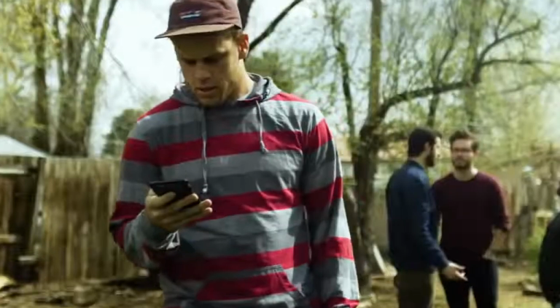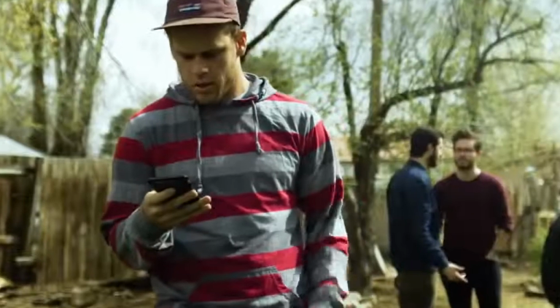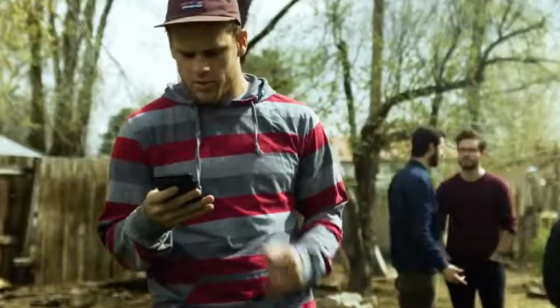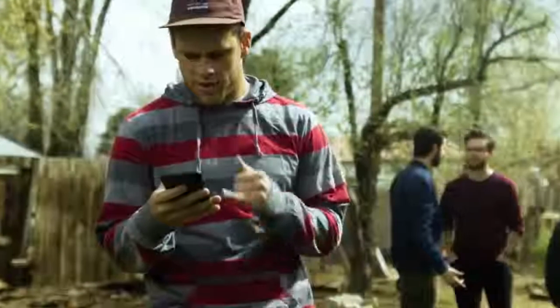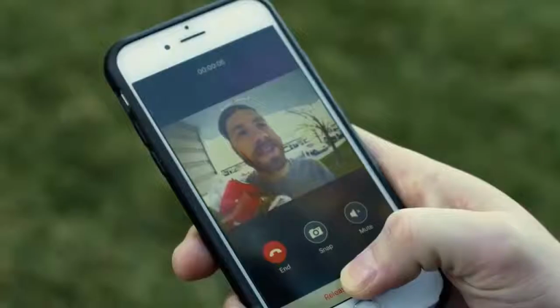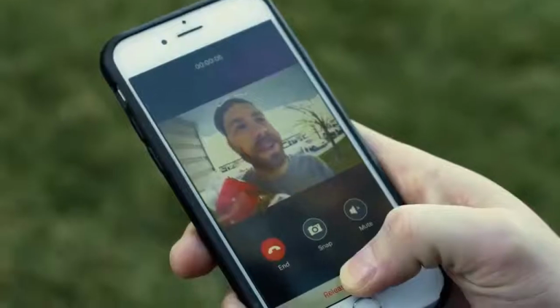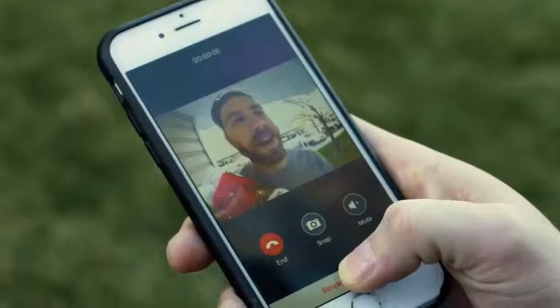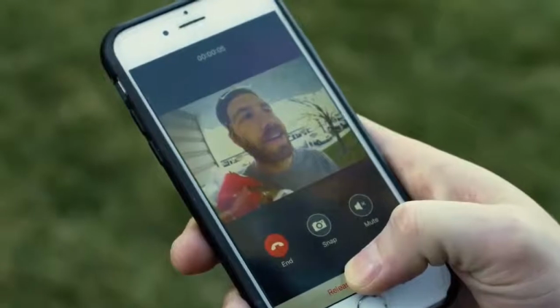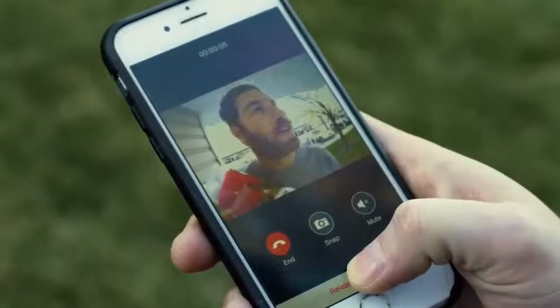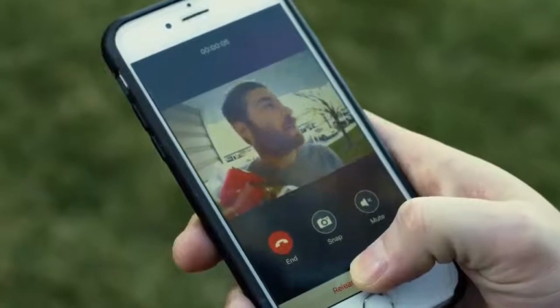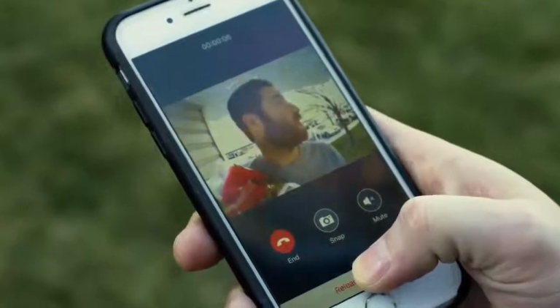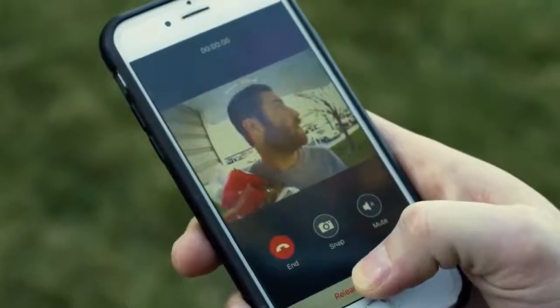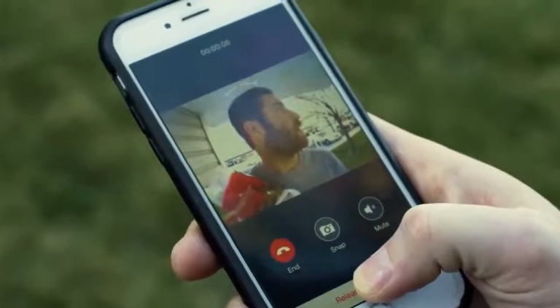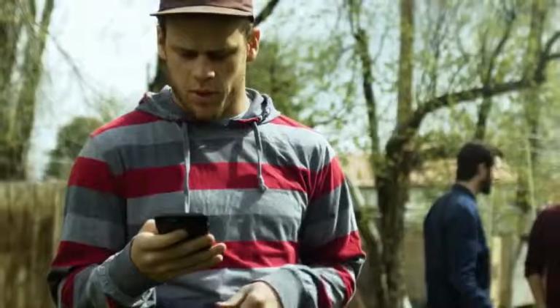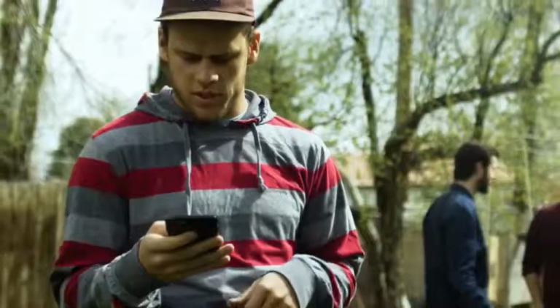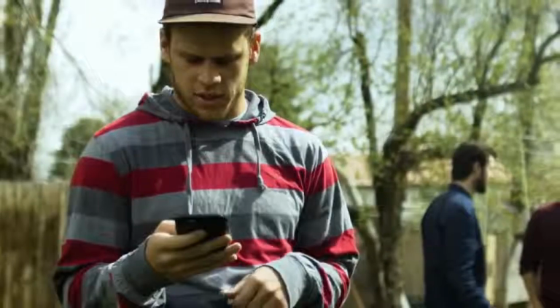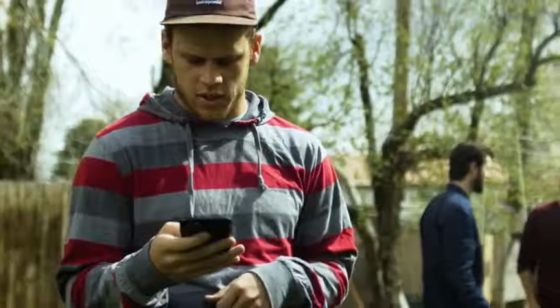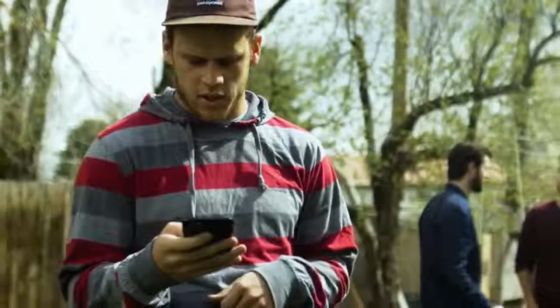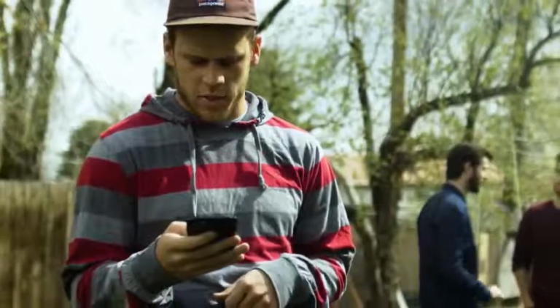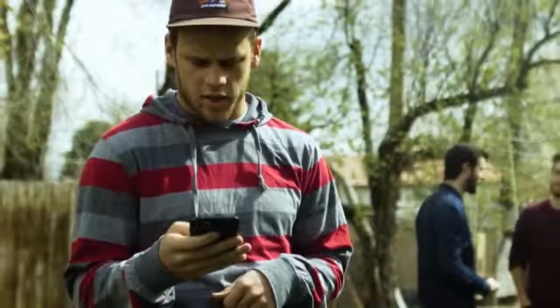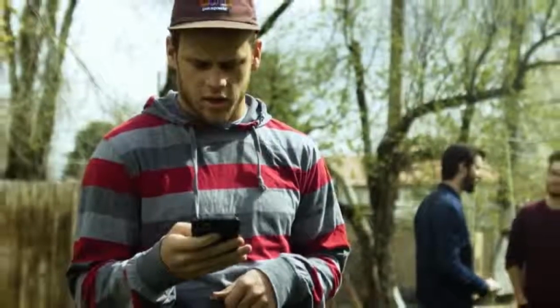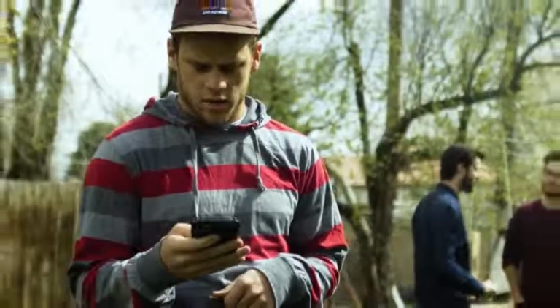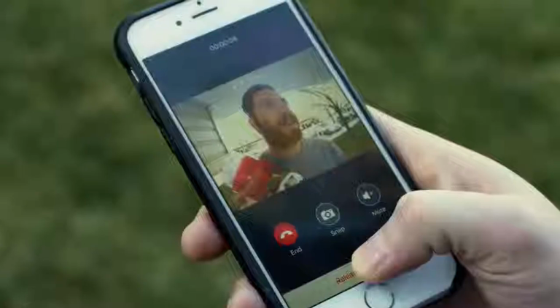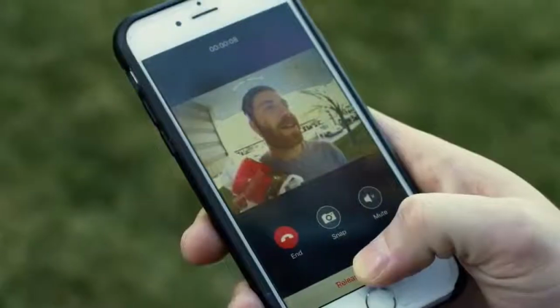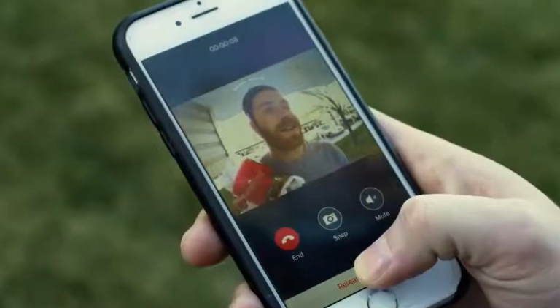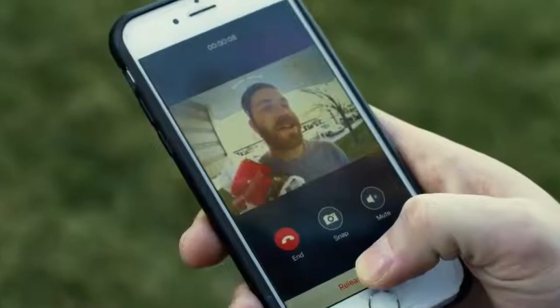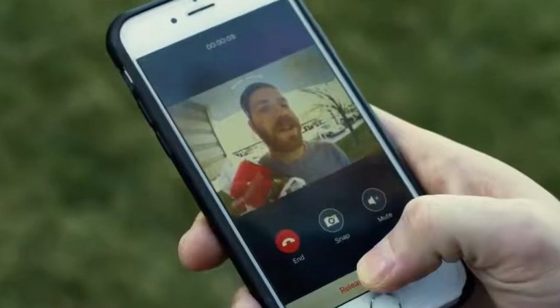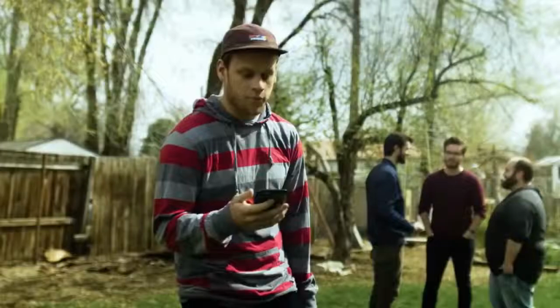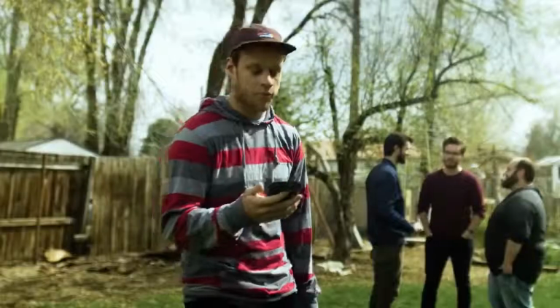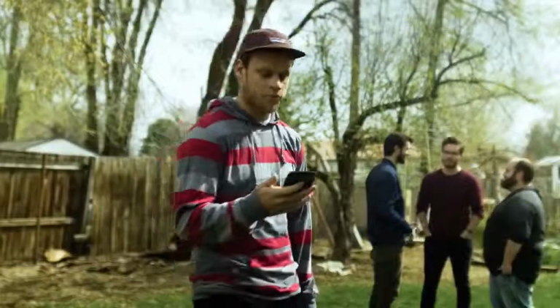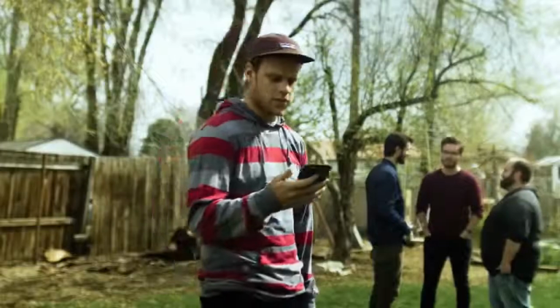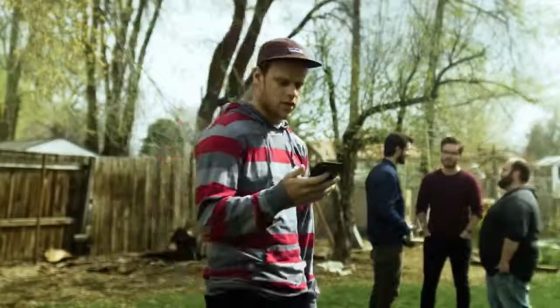Hey, how's it going? Come on in. The party's just getting started in the backyard. Oh cool, sounds good. See you there.